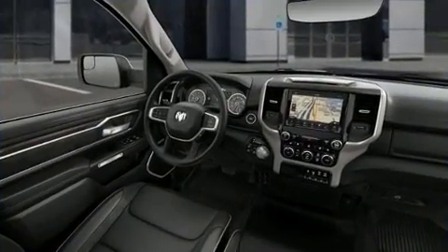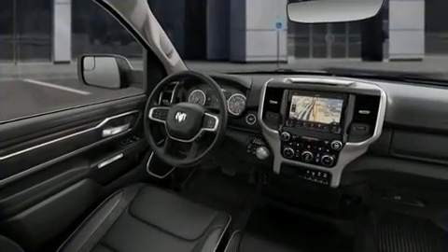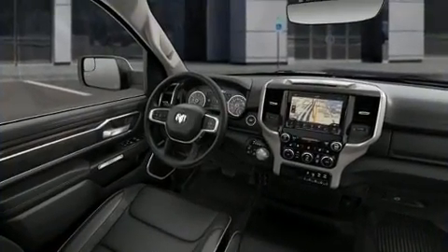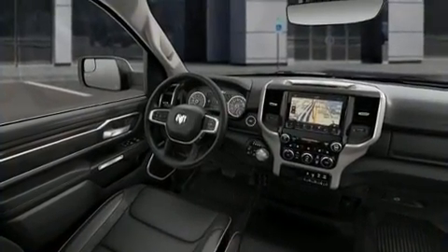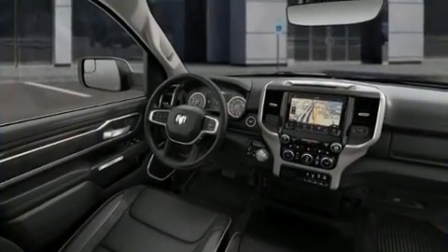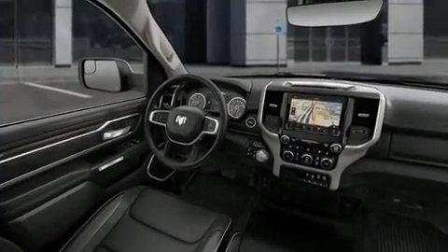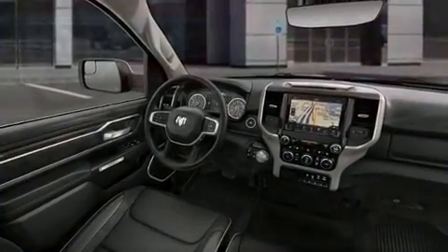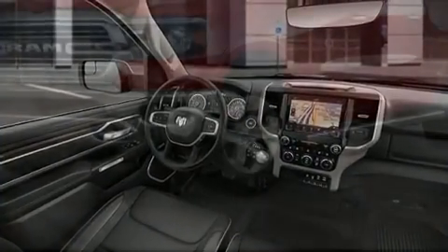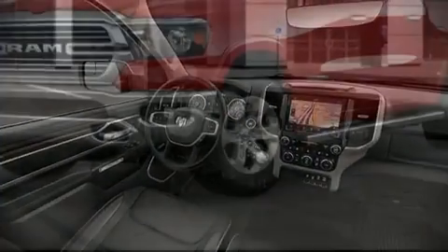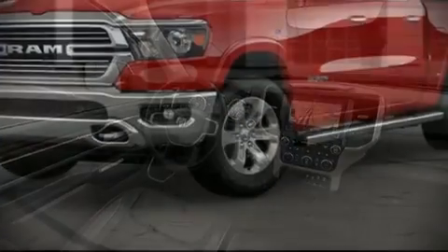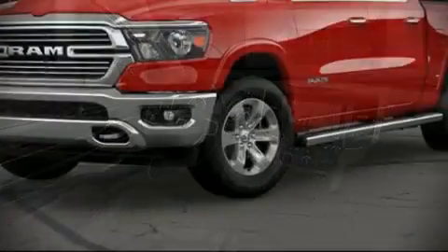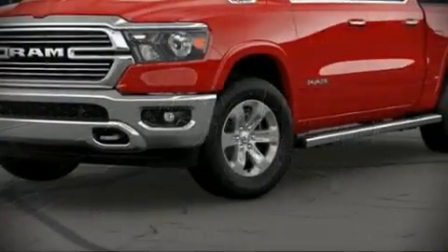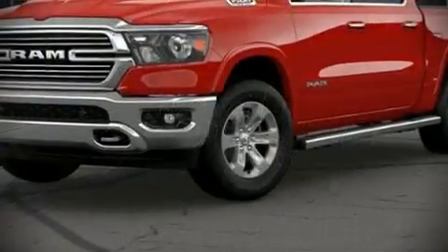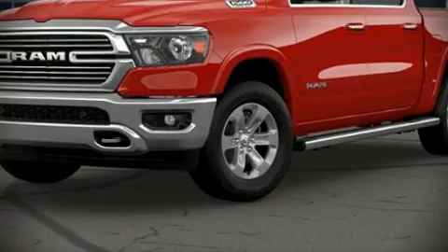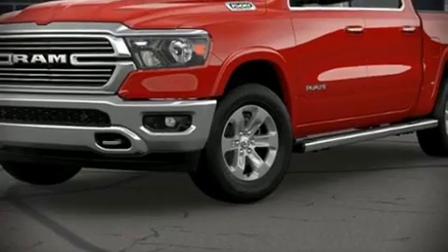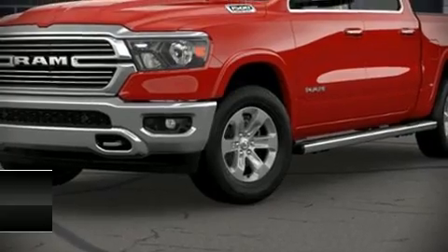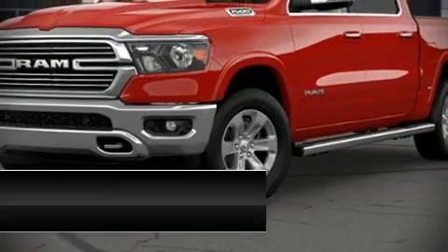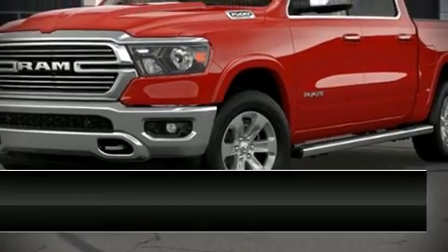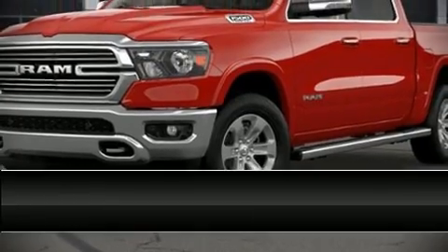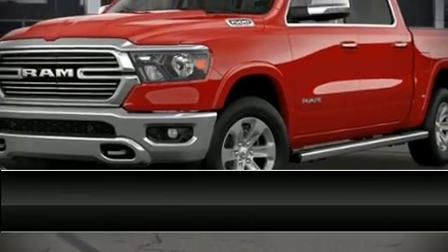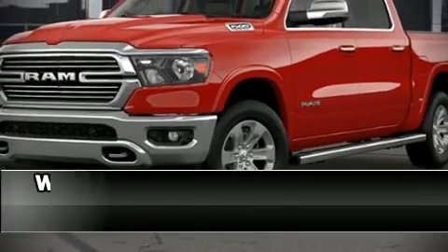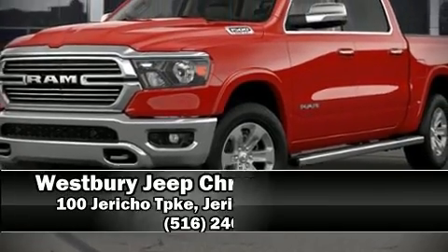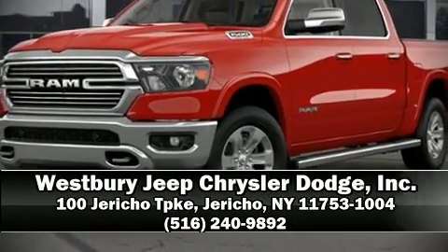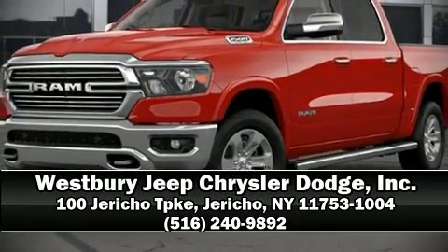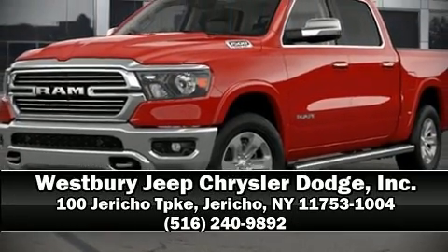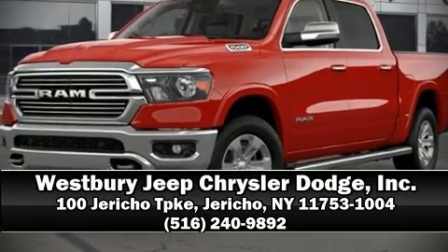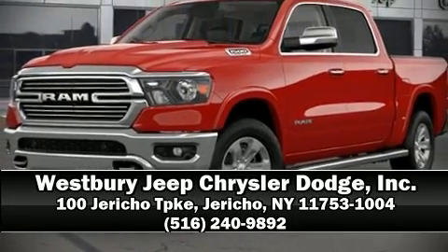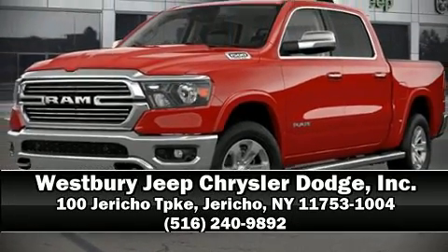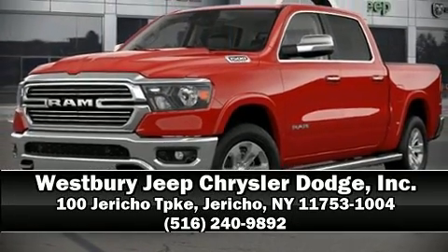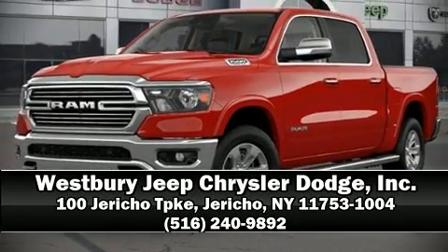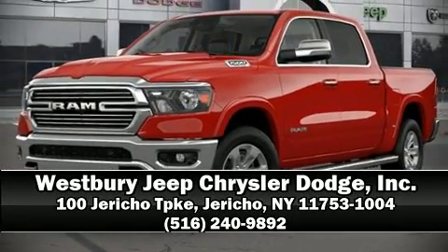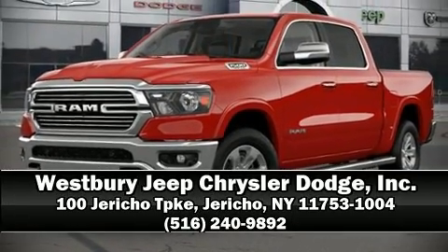Come down to our dealership. Allow us to demonstrate our commitment to excellence.